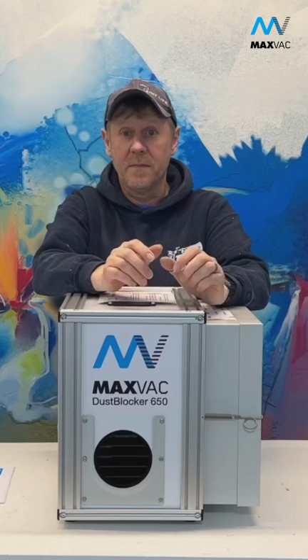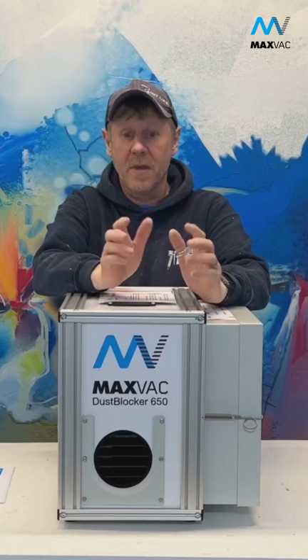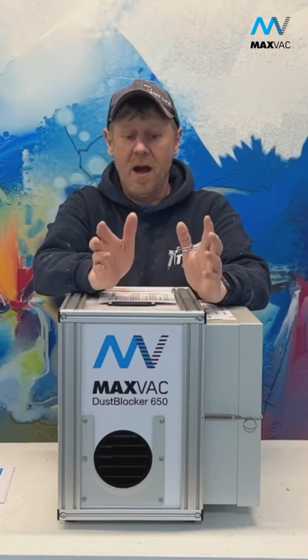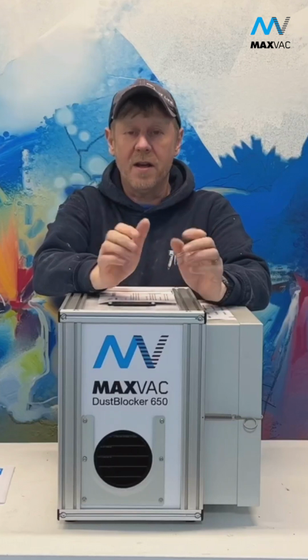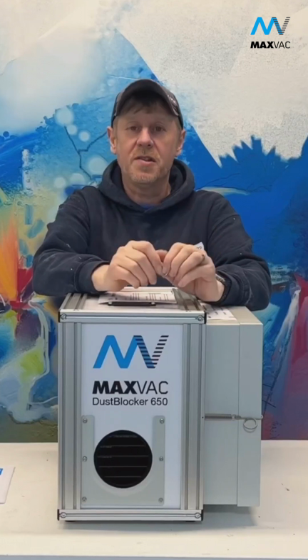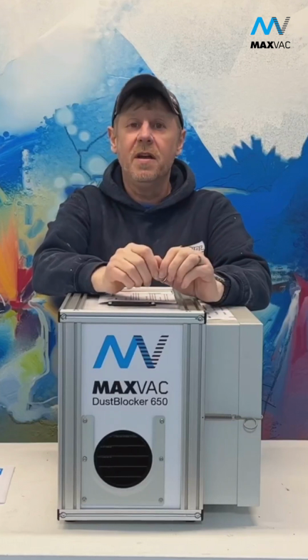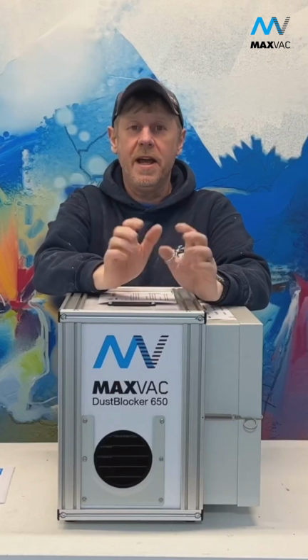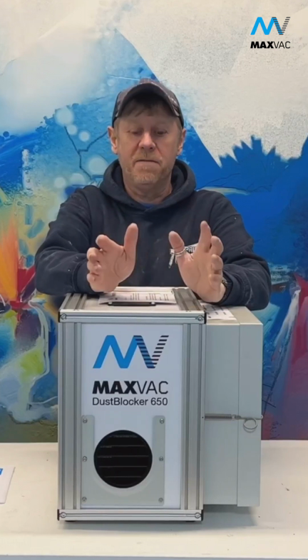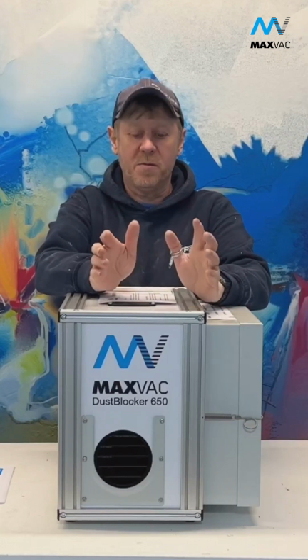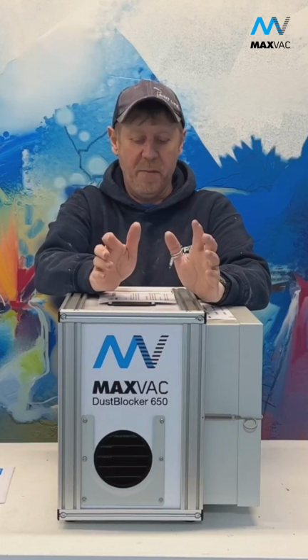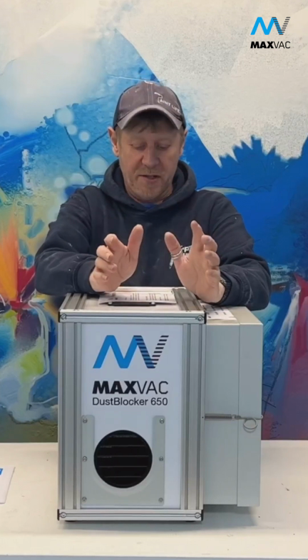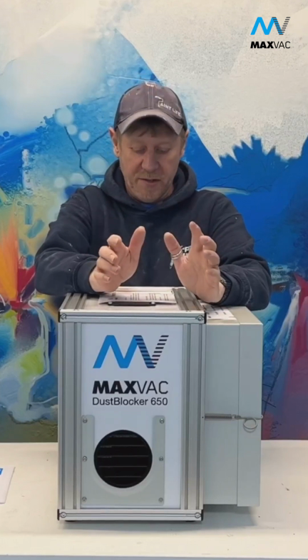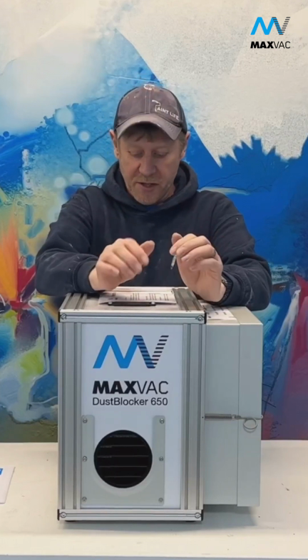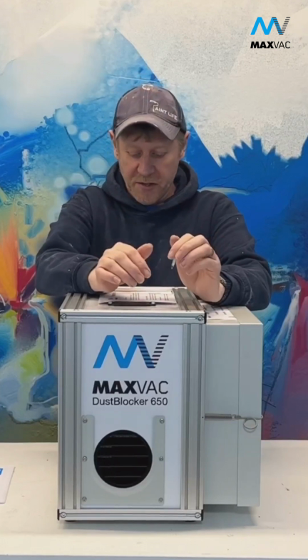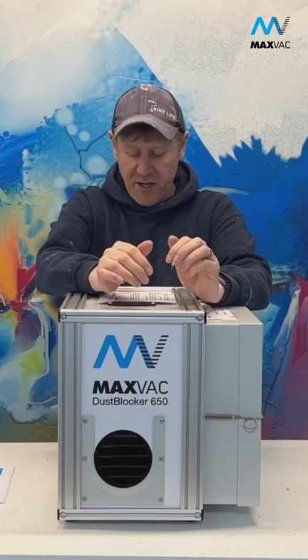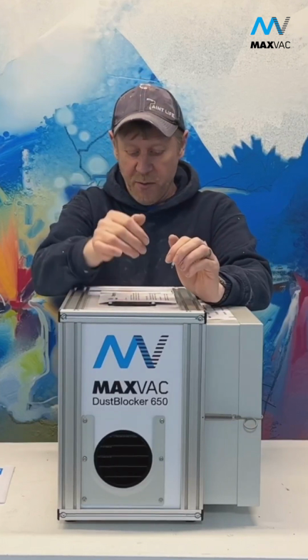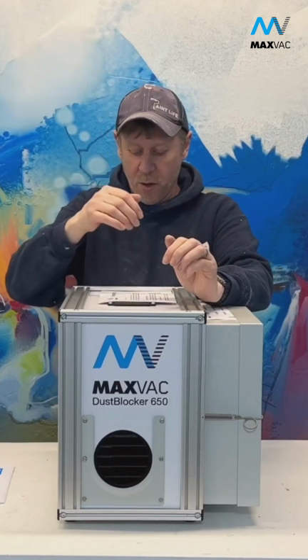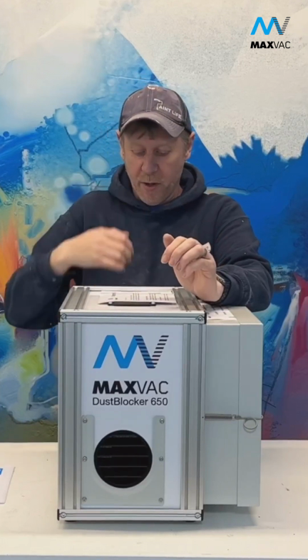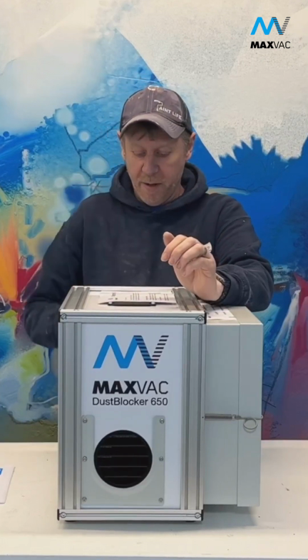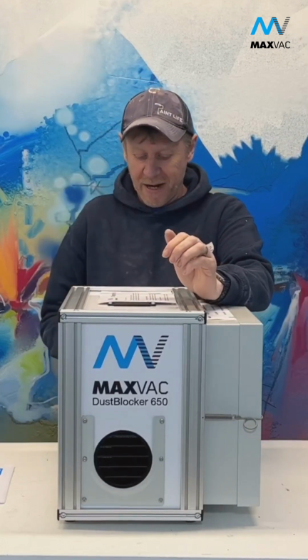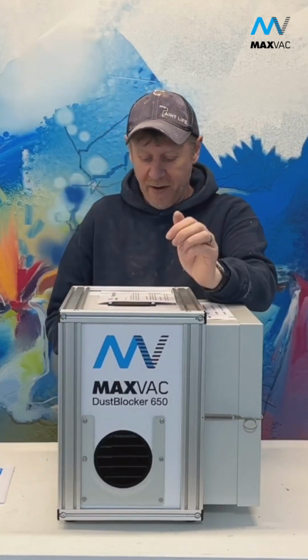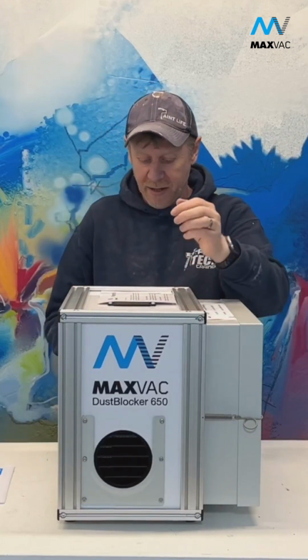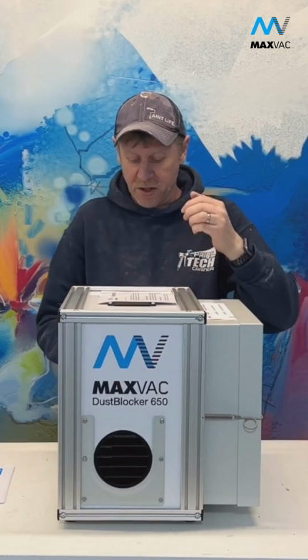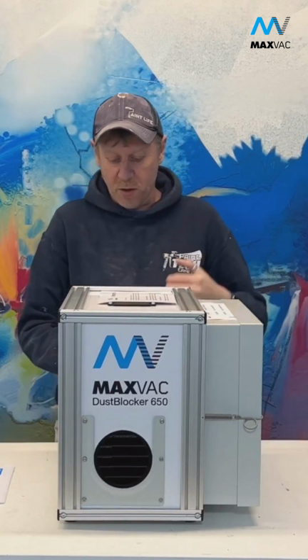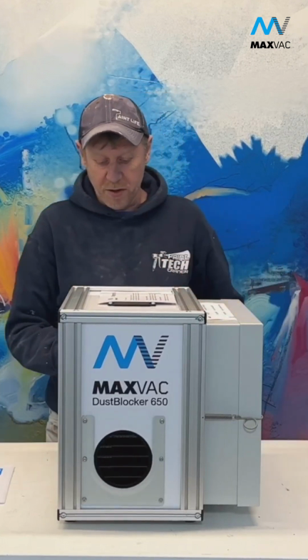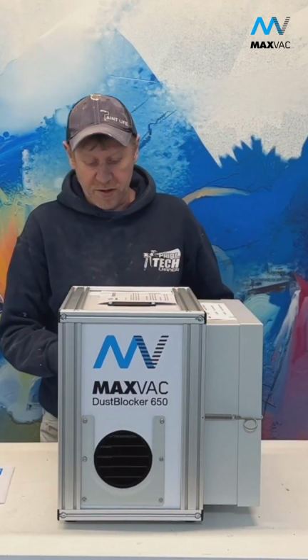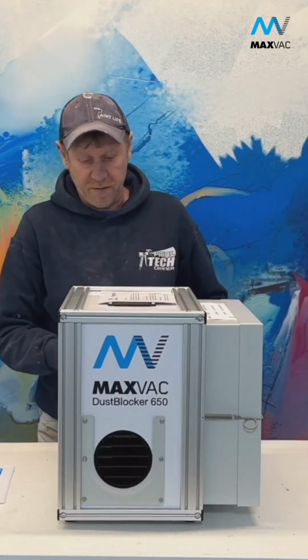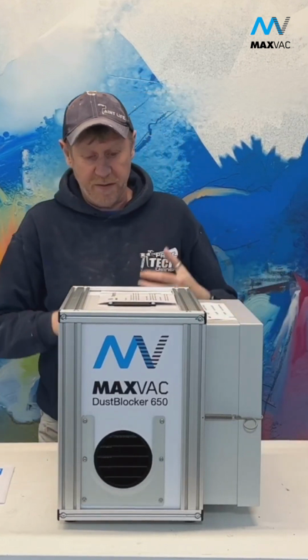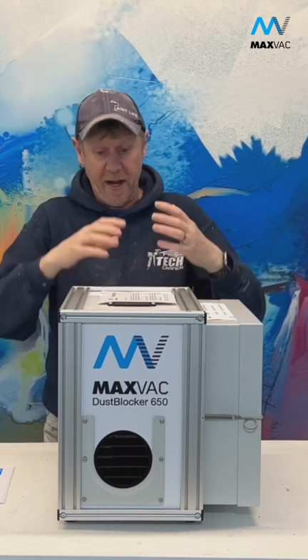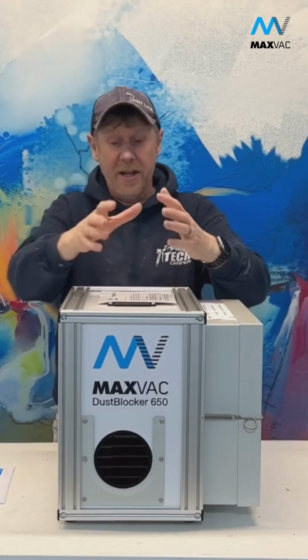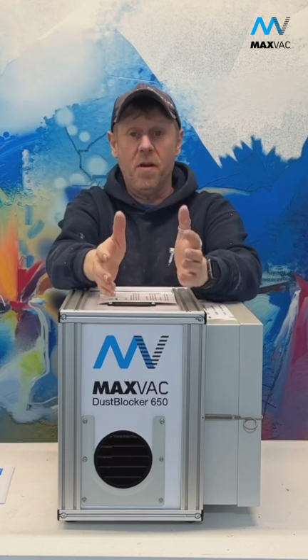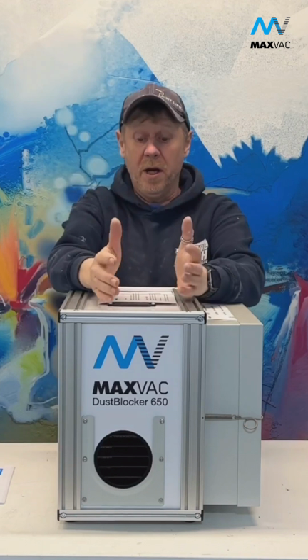Hi guys, Ian from Sparrow Makes Sense. As you can see, we've got one in the MaxVac Dust Blockers 650 Air Scrubber.